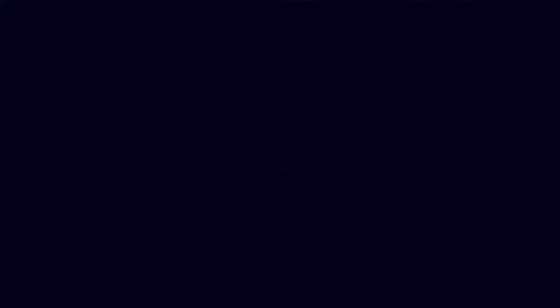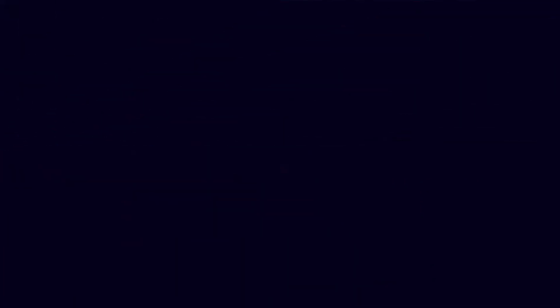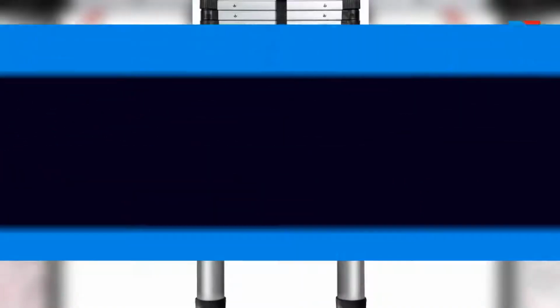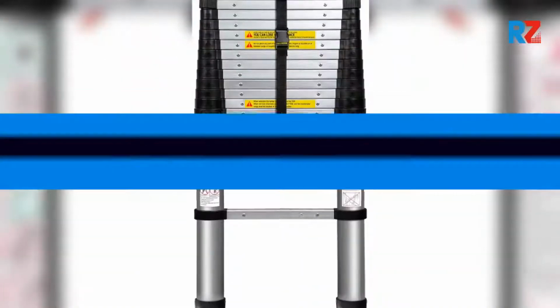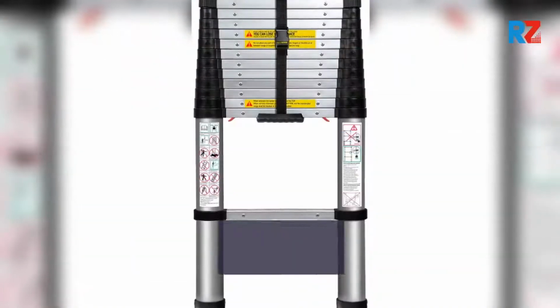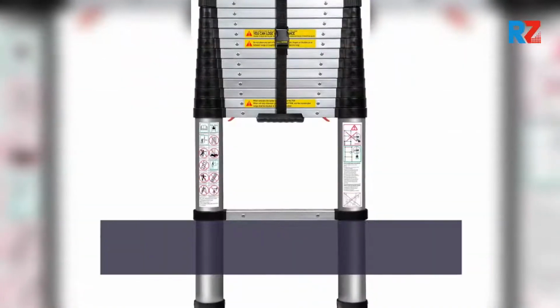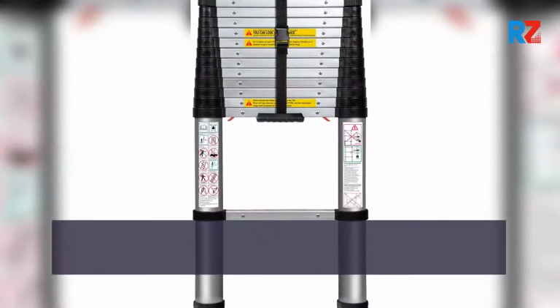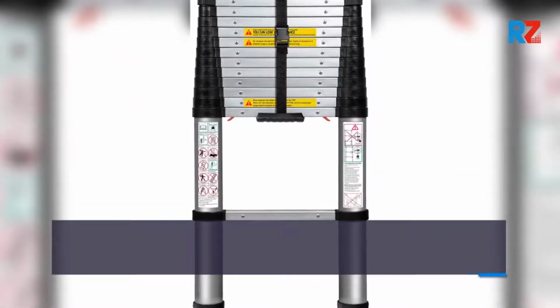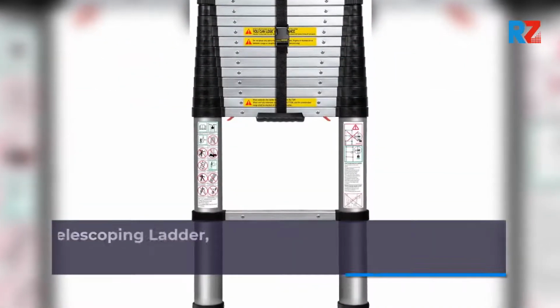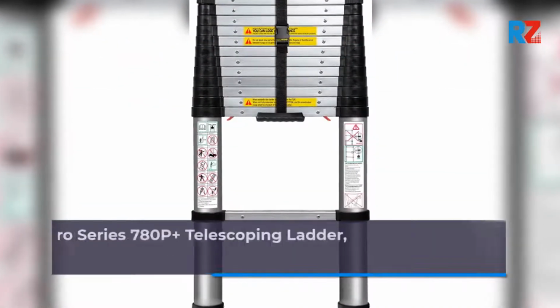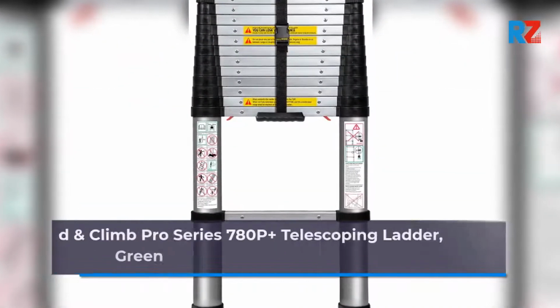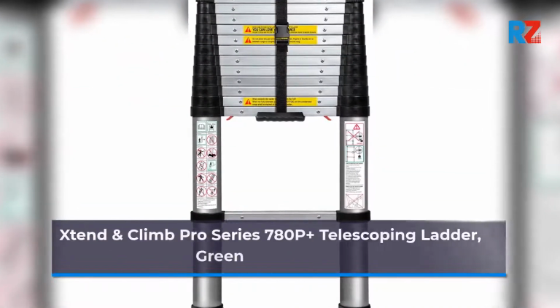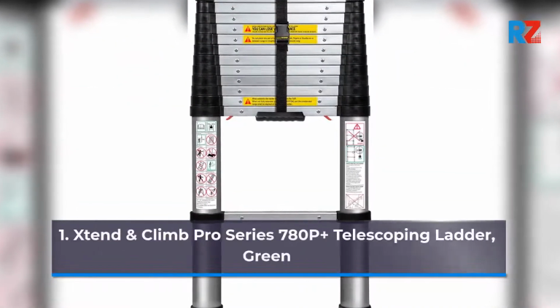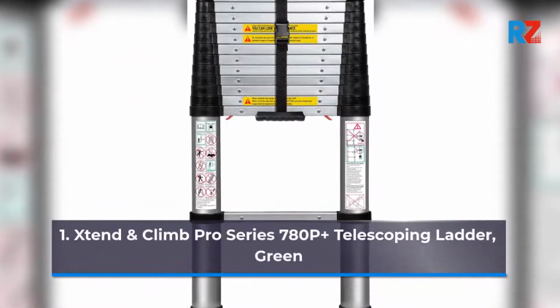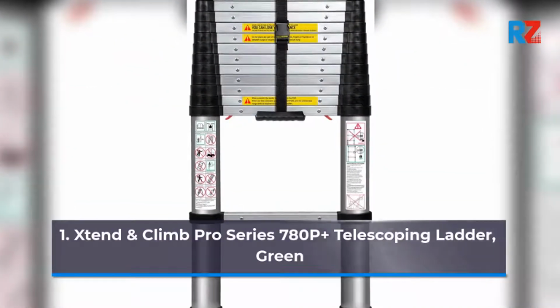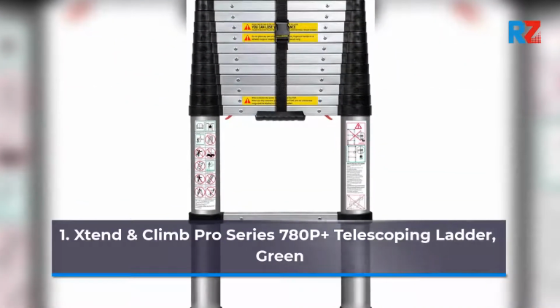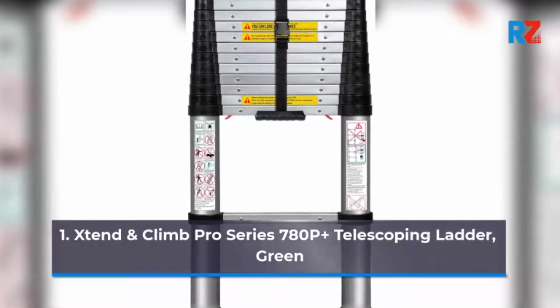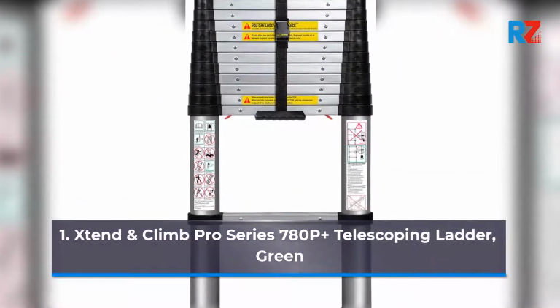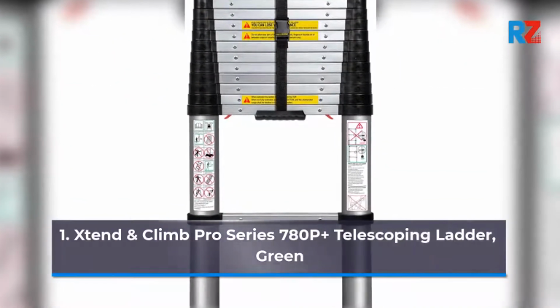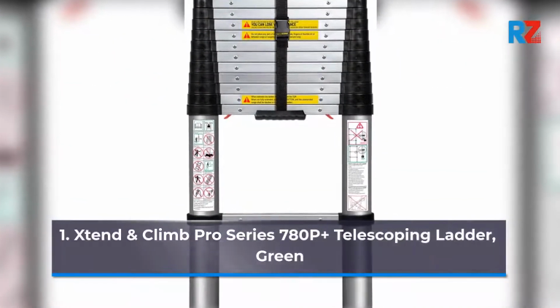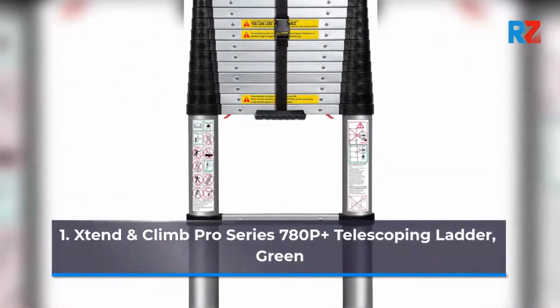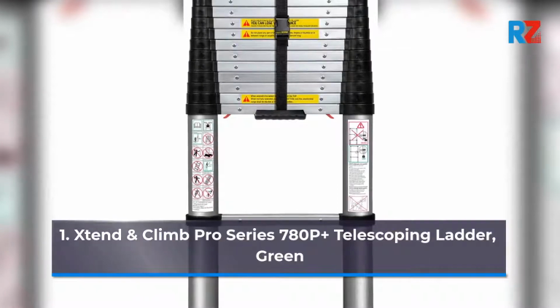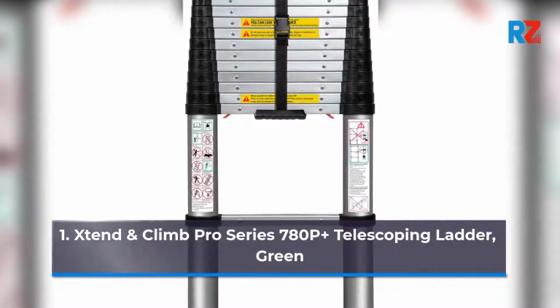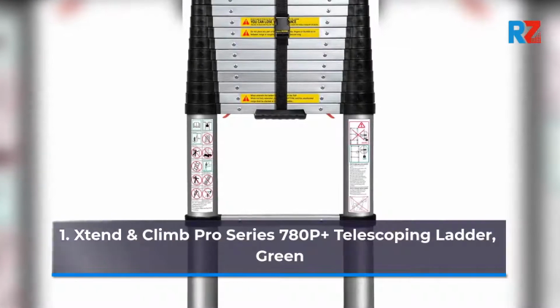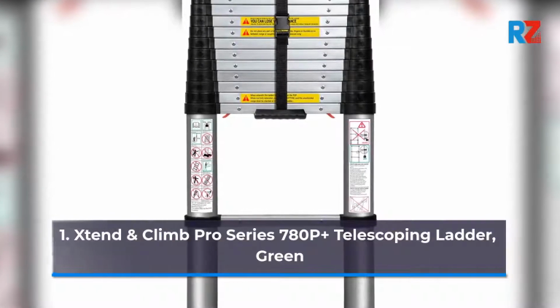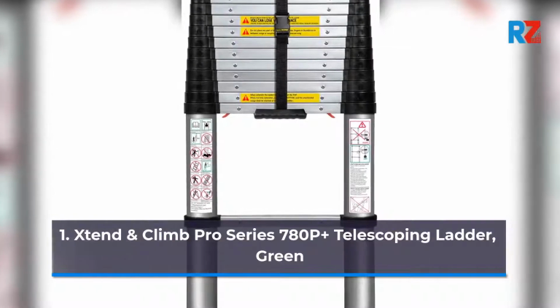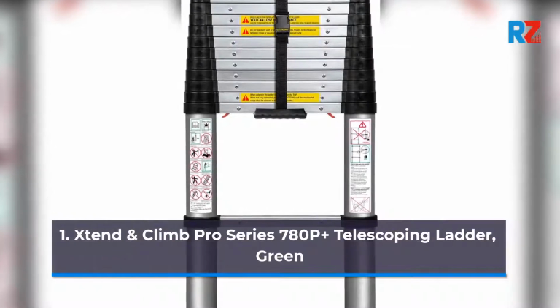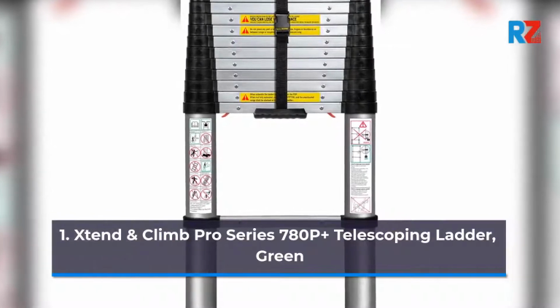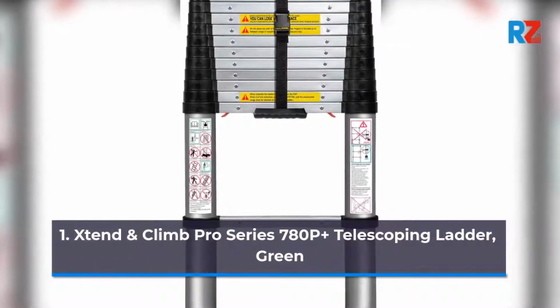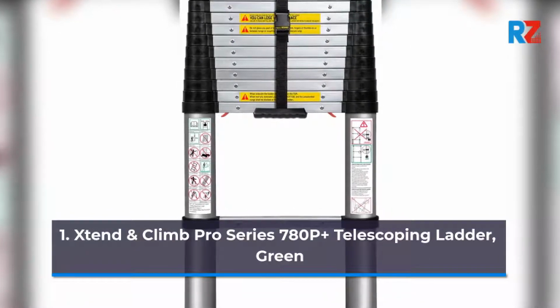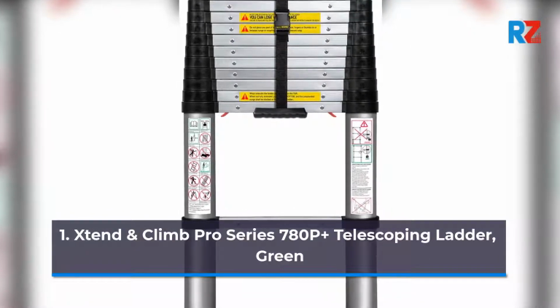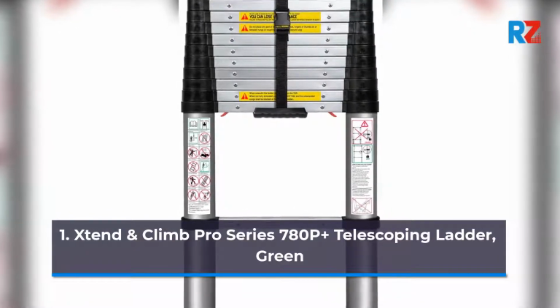1. Extend and Climb Pro Series 780p Plus Telescoping Ladder, Green.